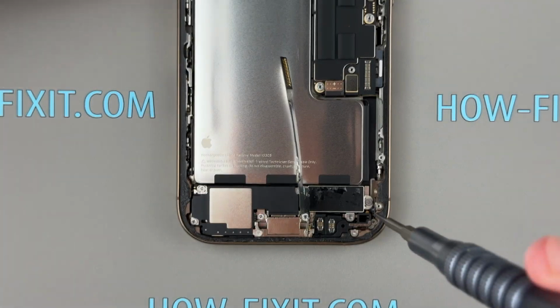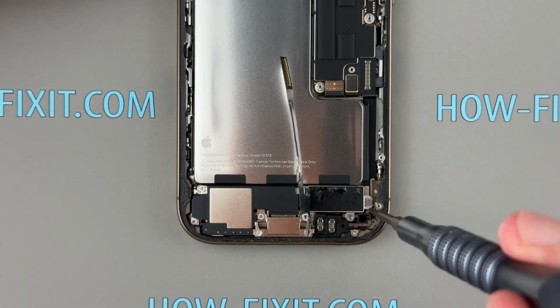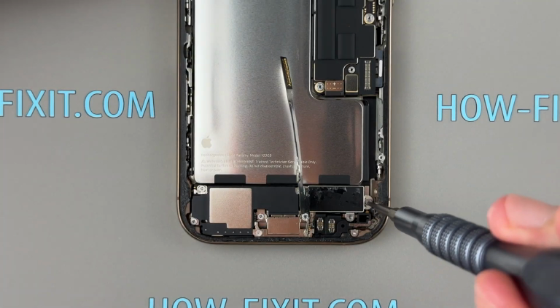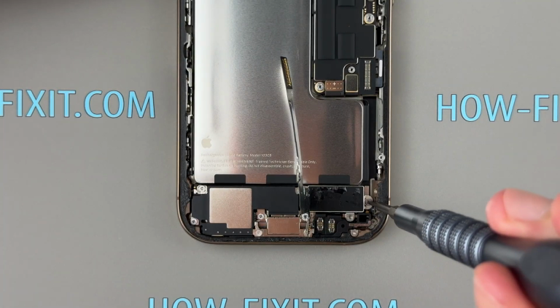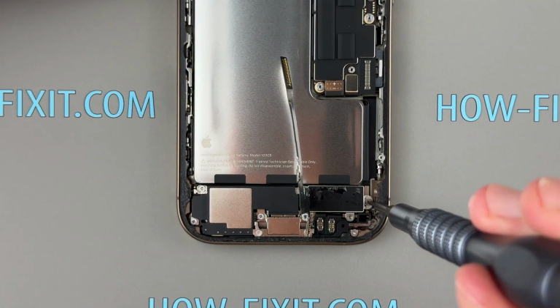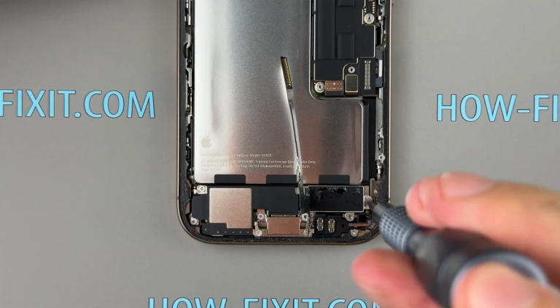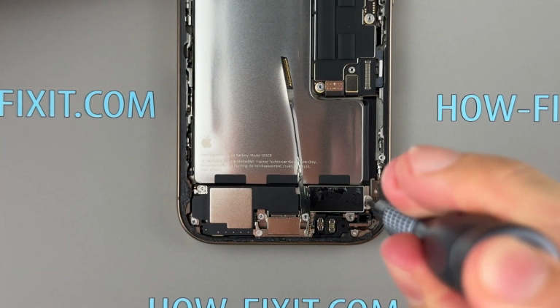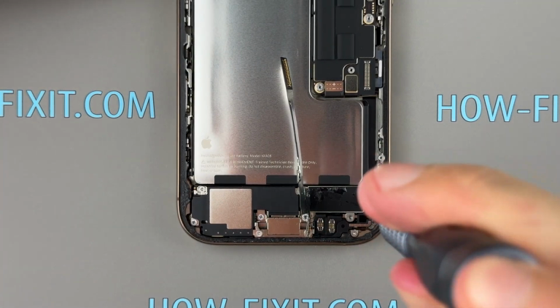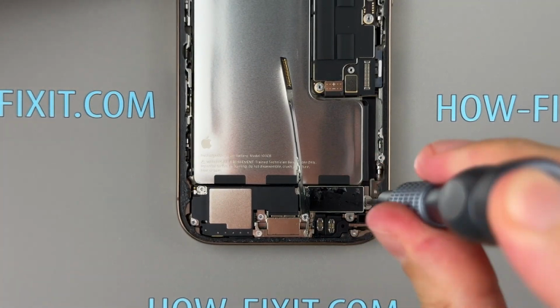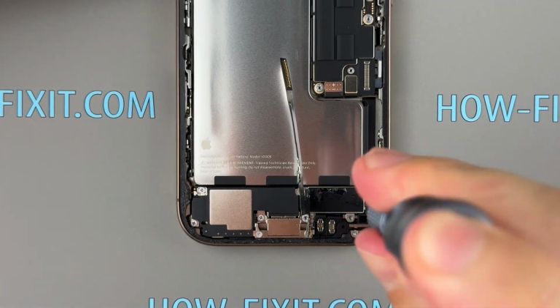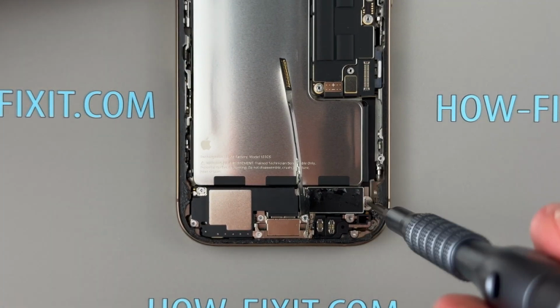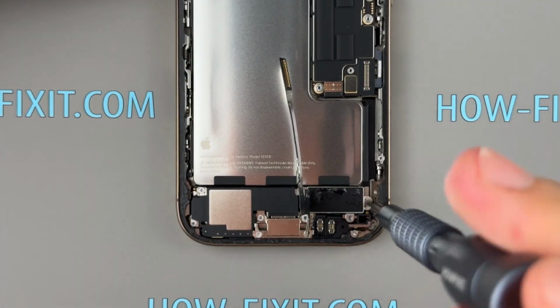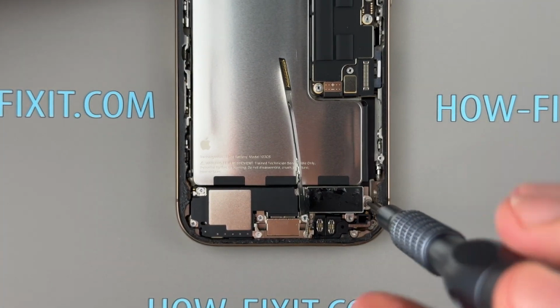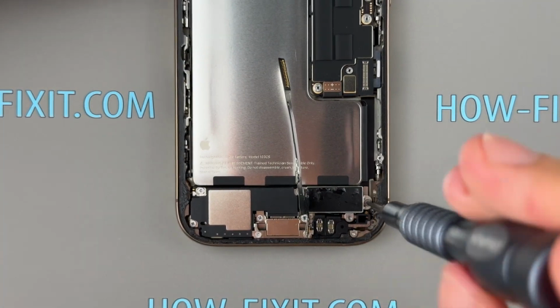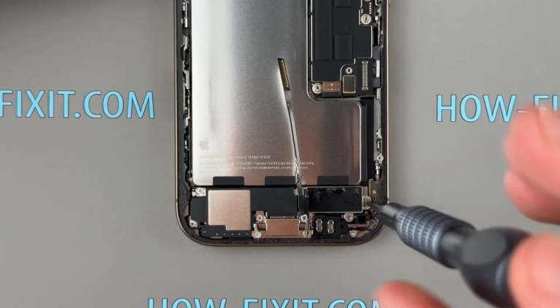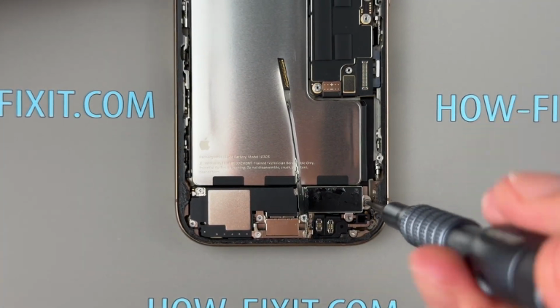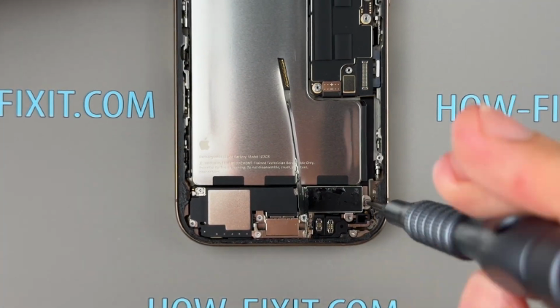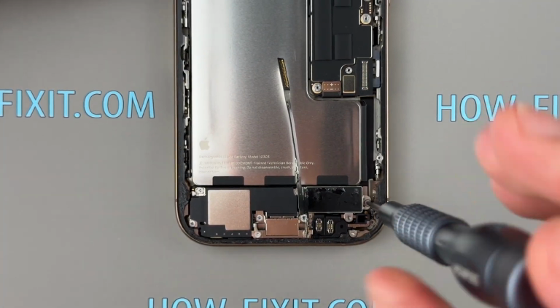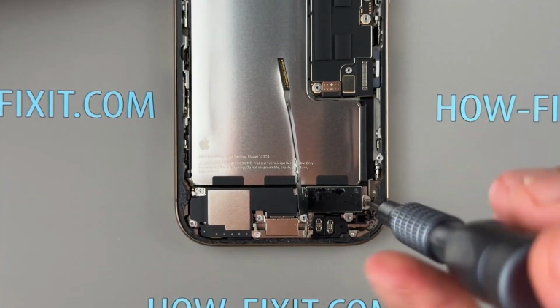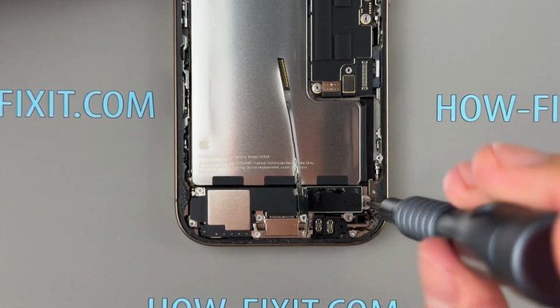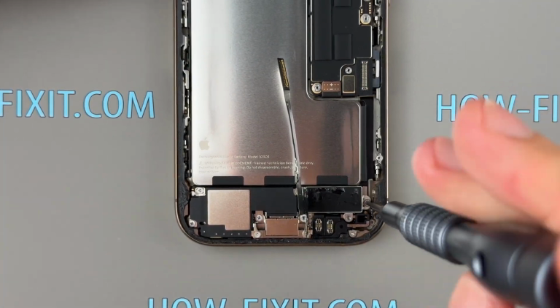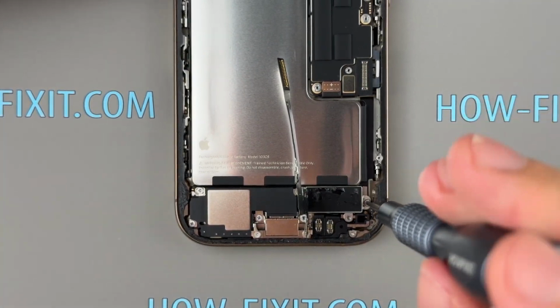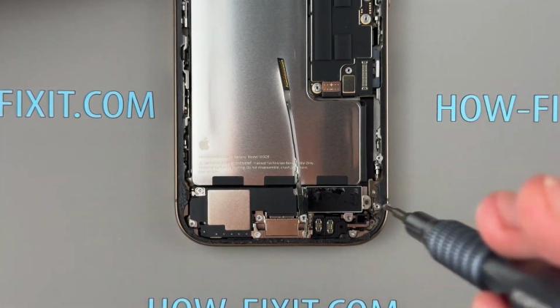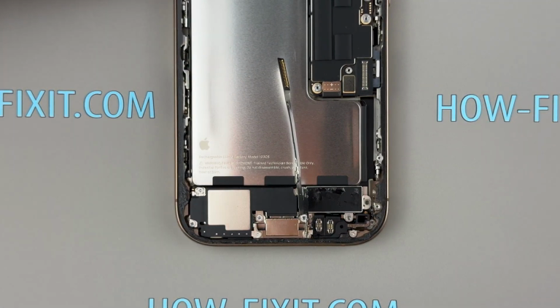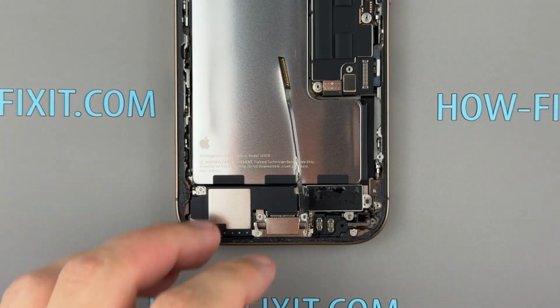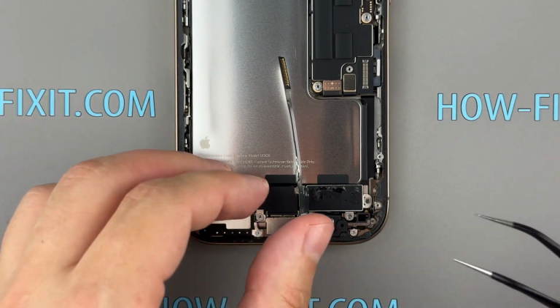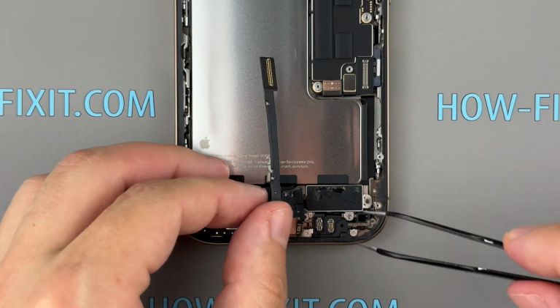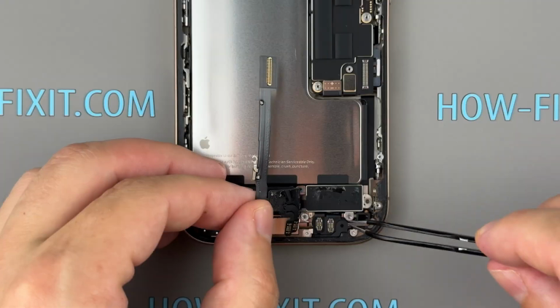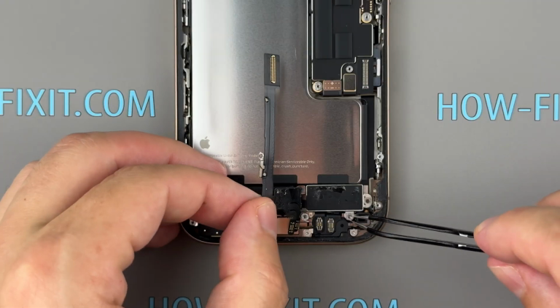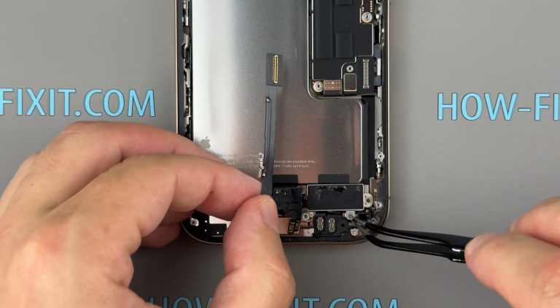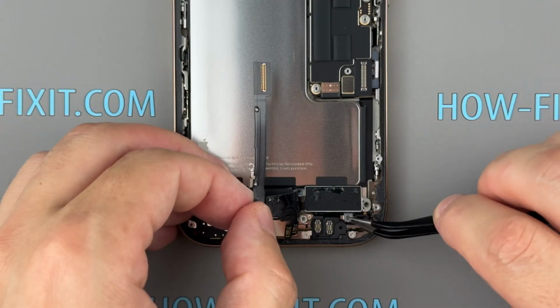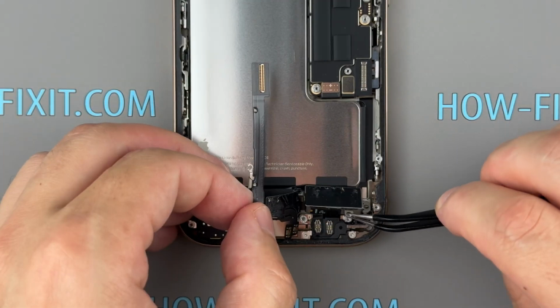Next, remove the screws securing the taptic engine, then carefully lift the vibration motor out of its housing.